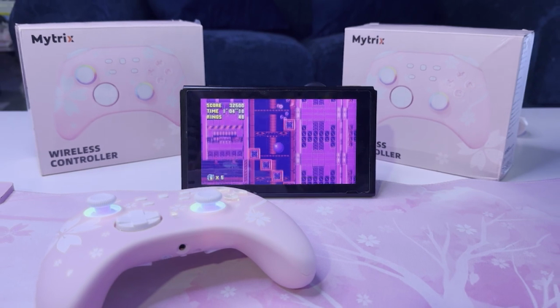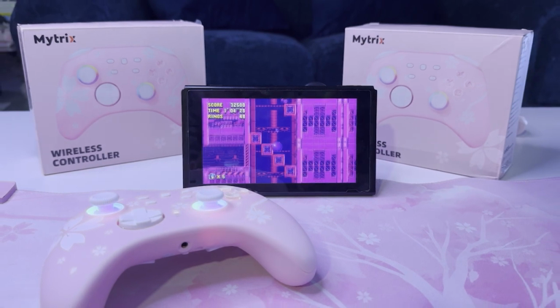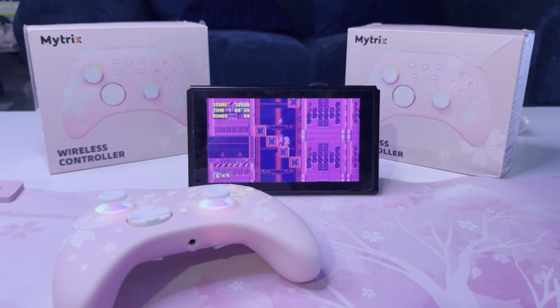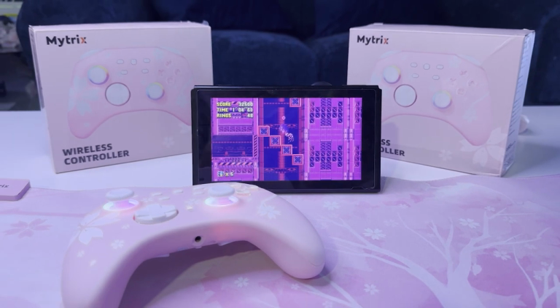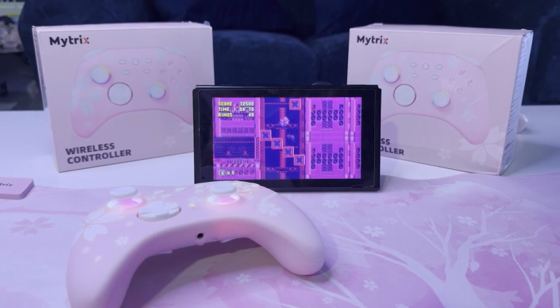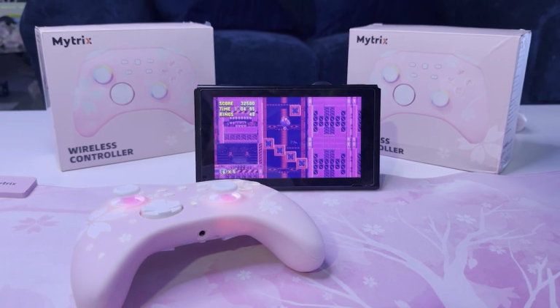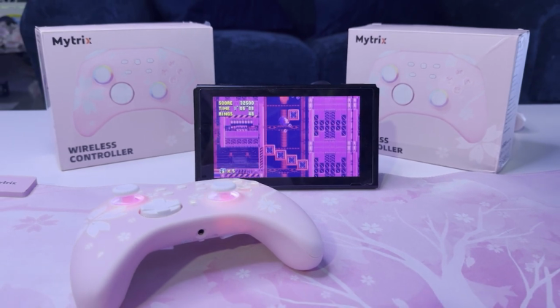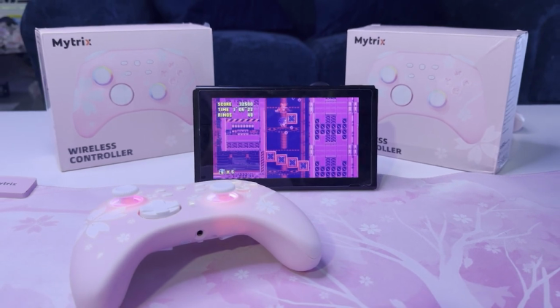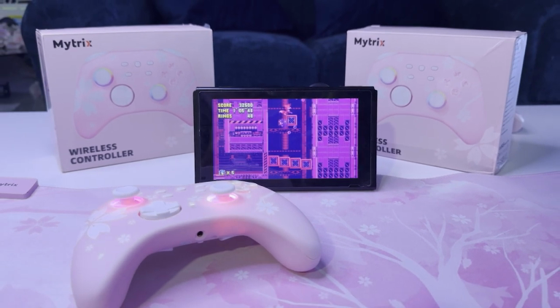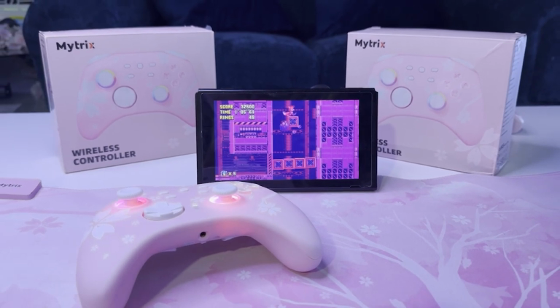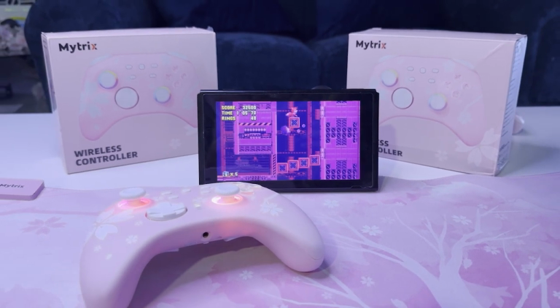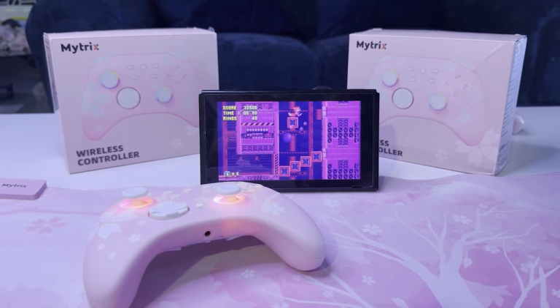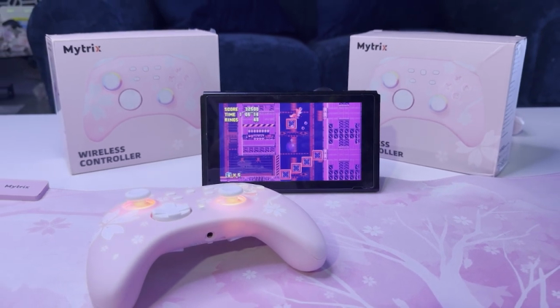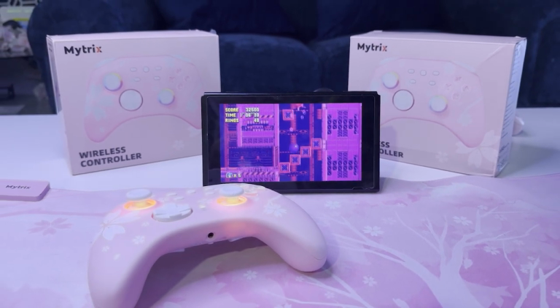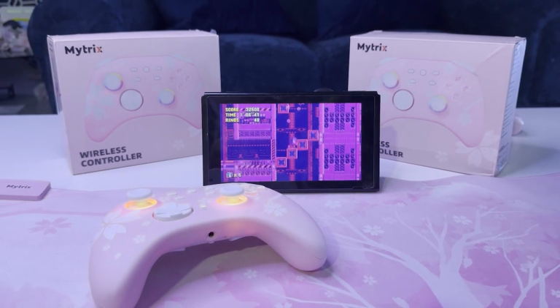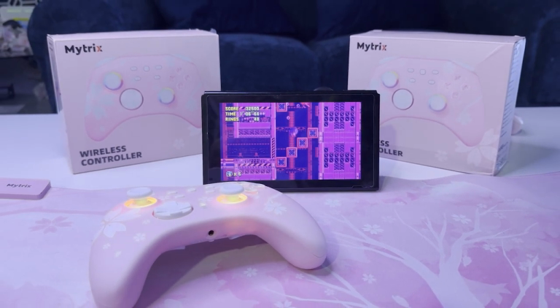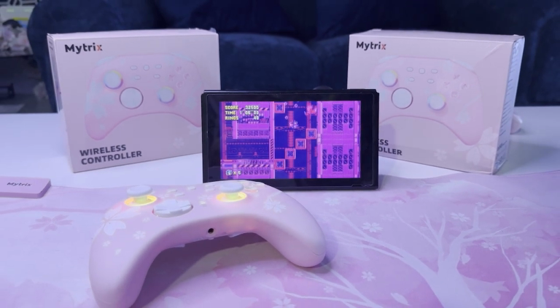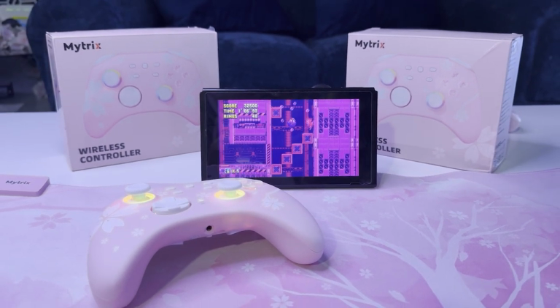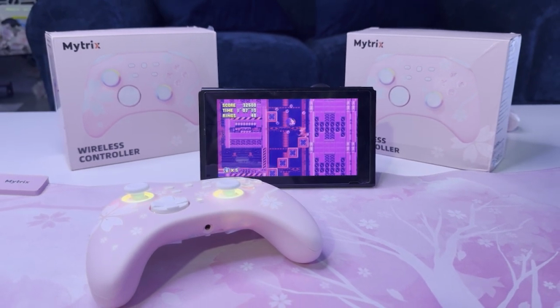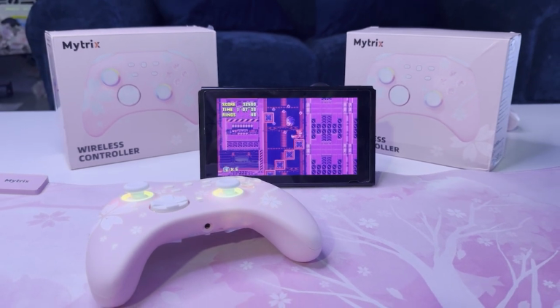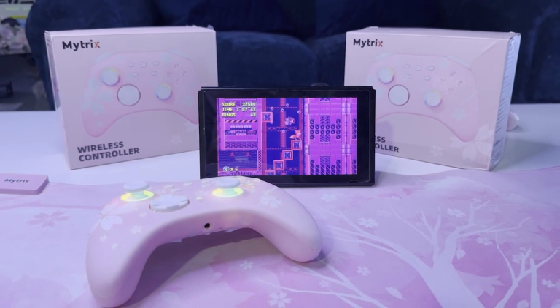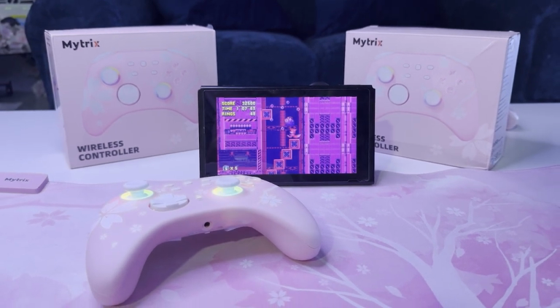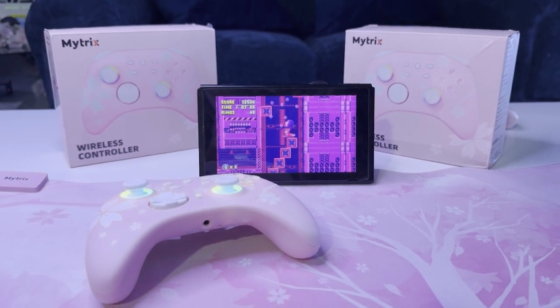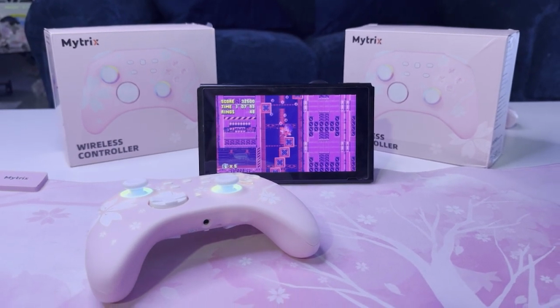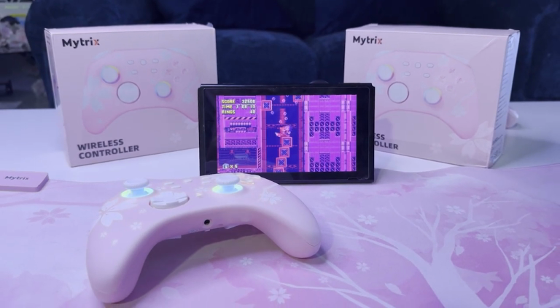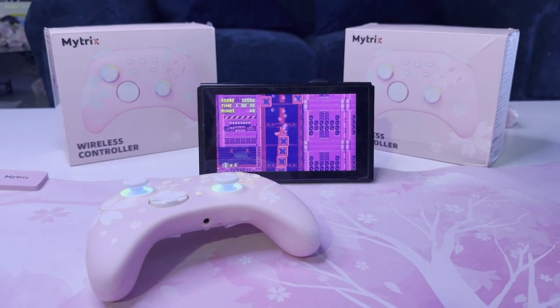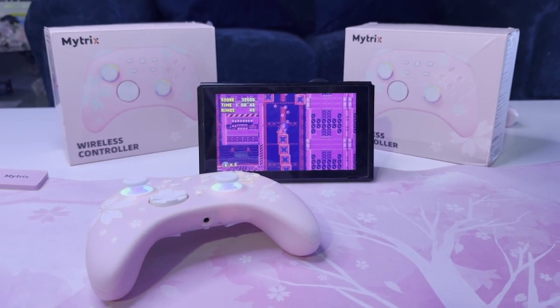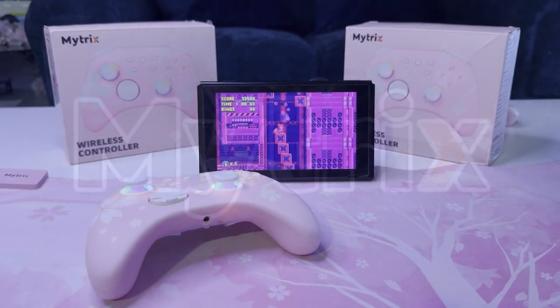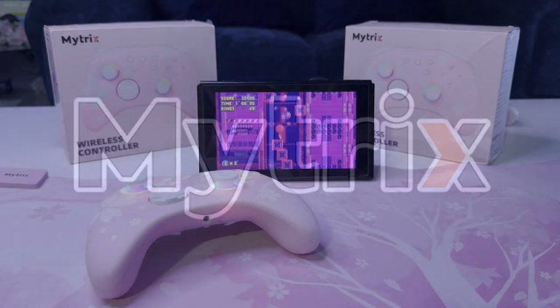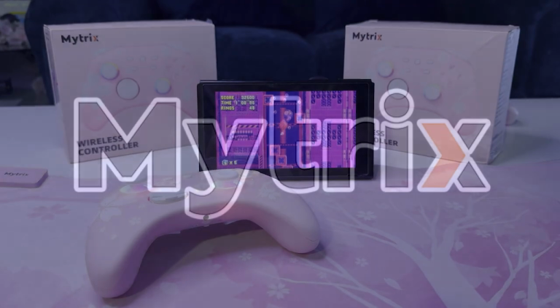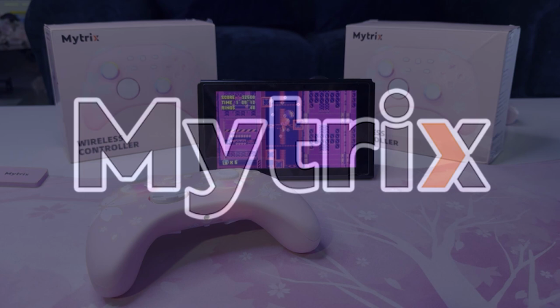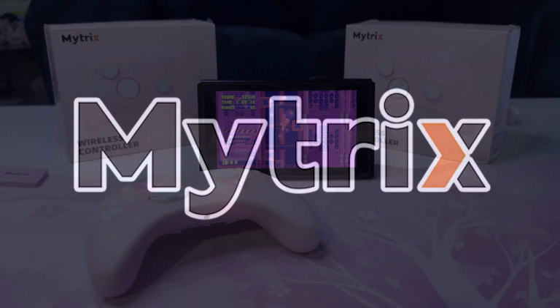So if you're looking for a forever controller, definitely check out Mitrix — you won't be disappointed.